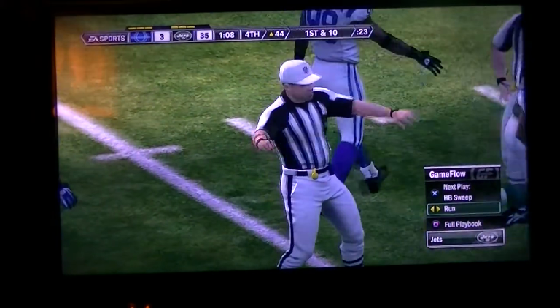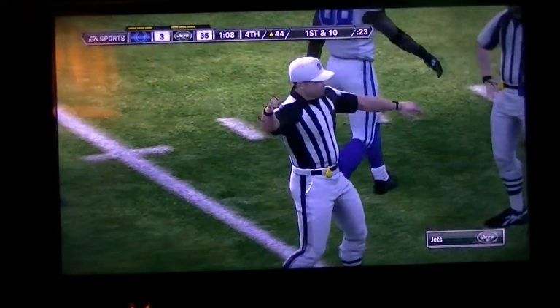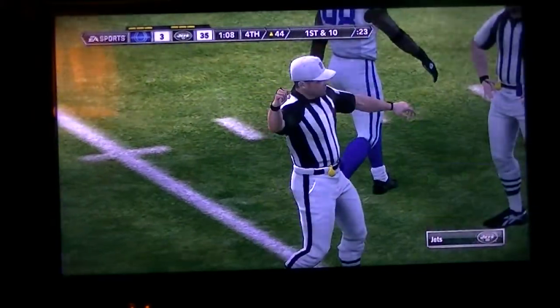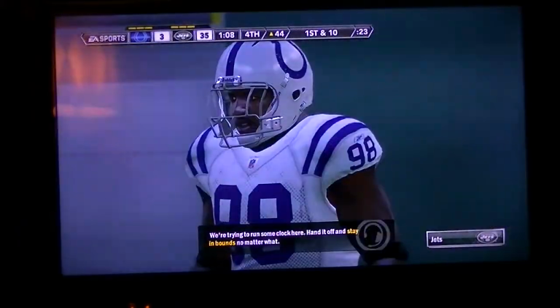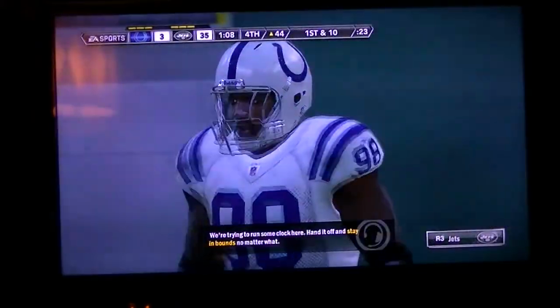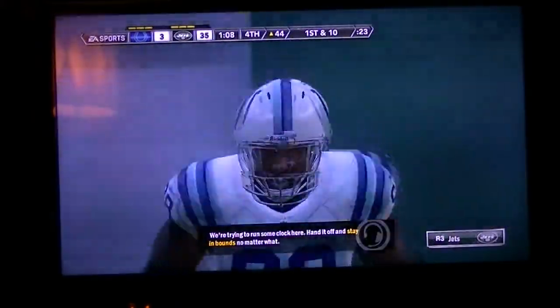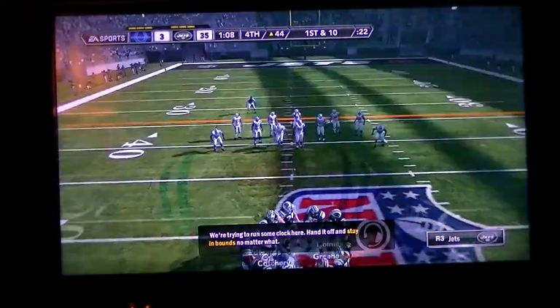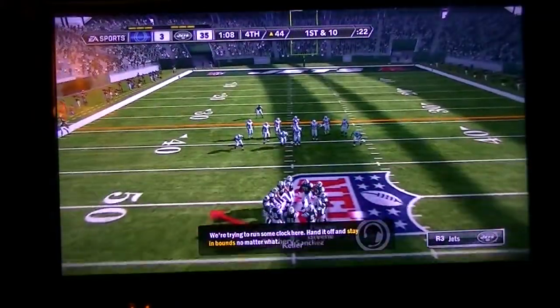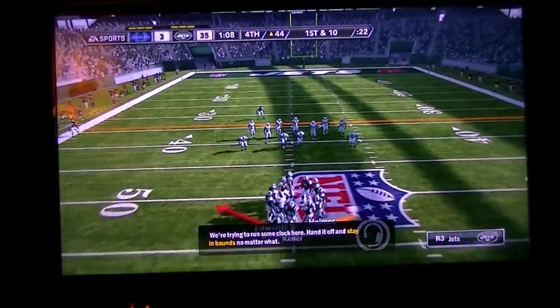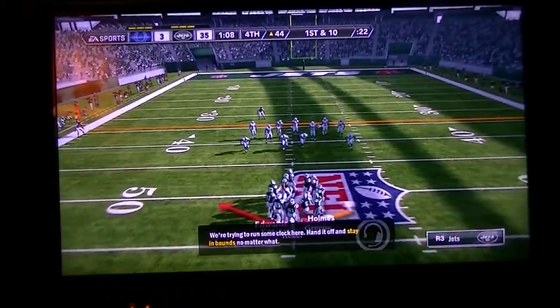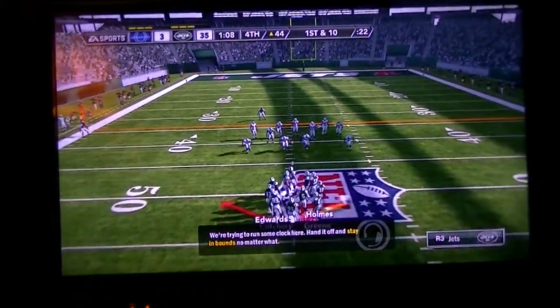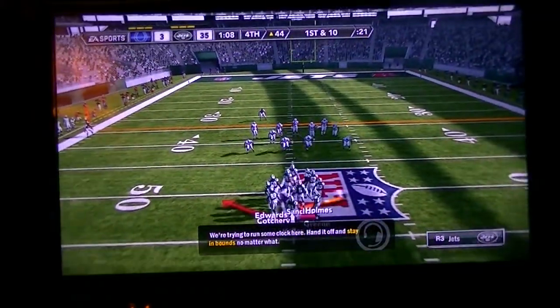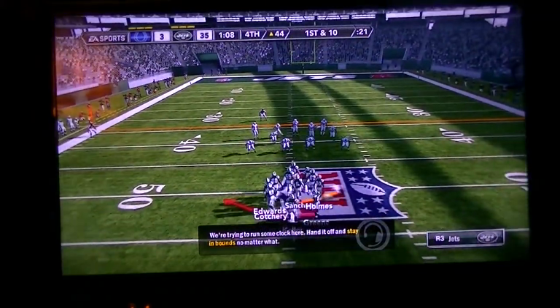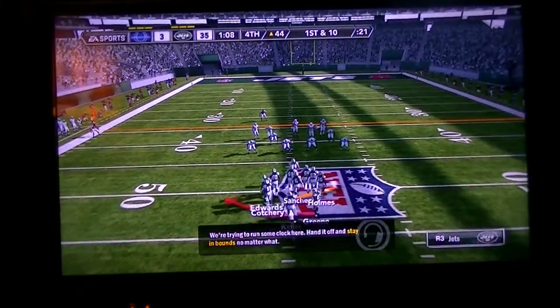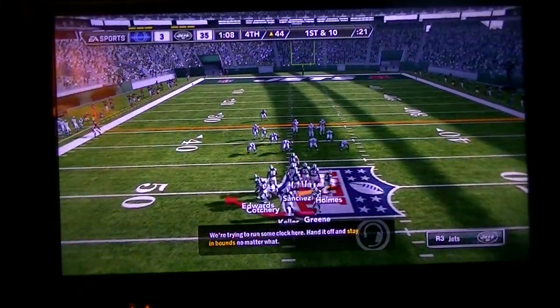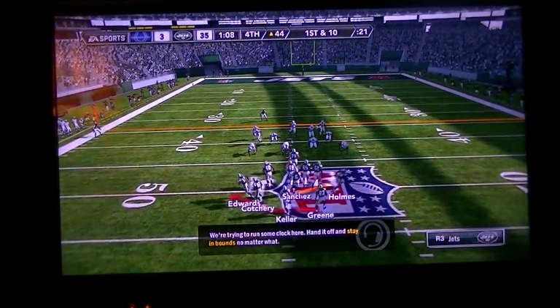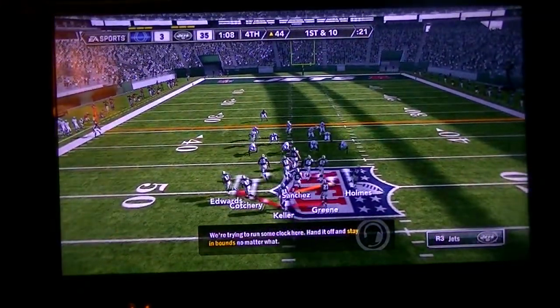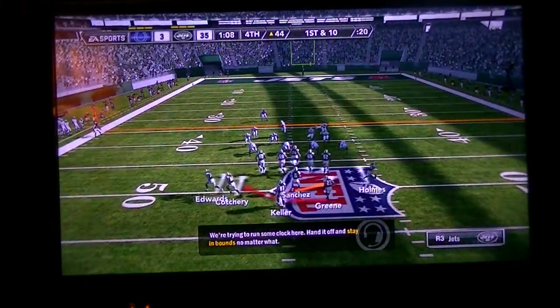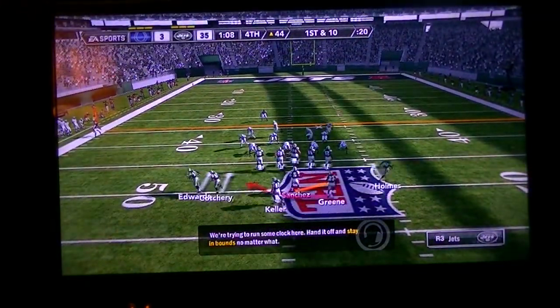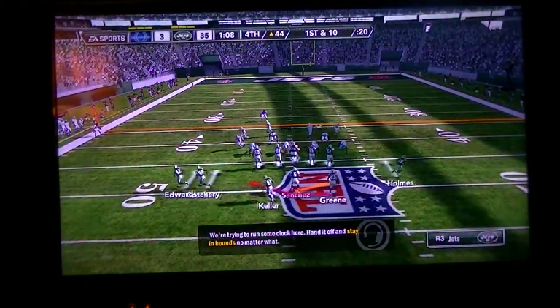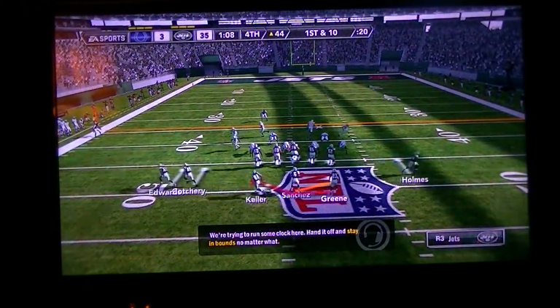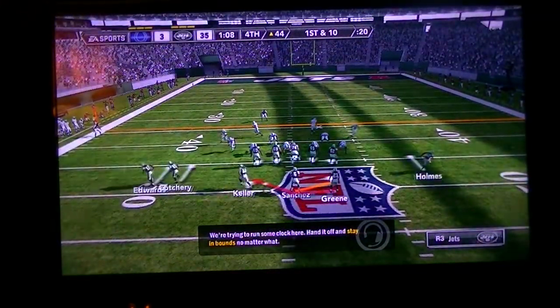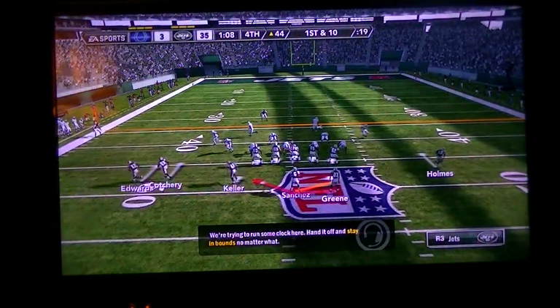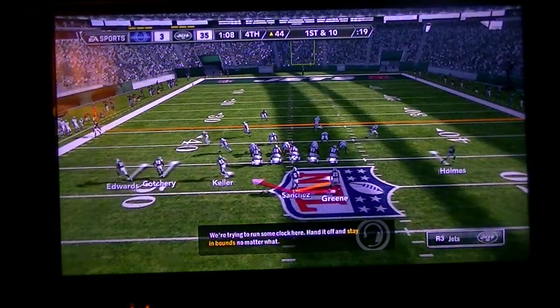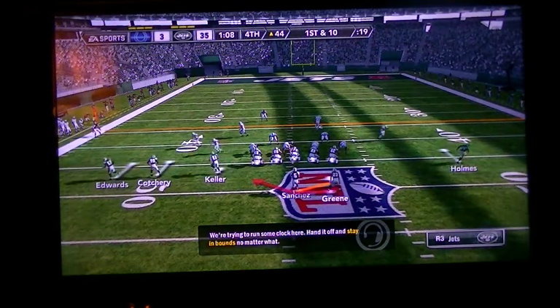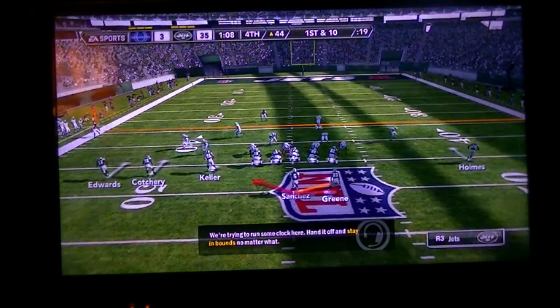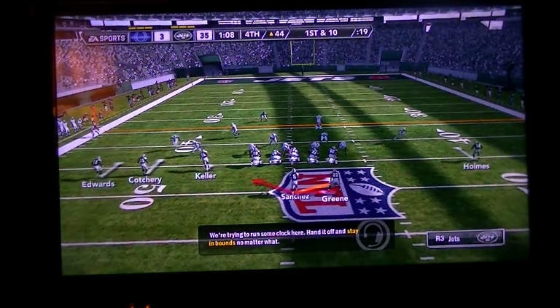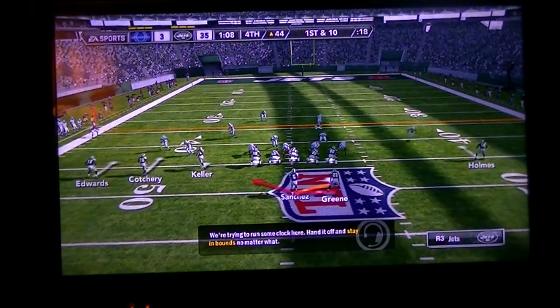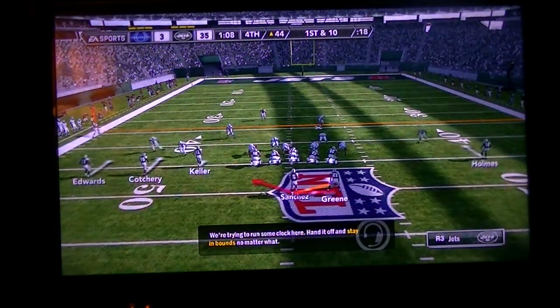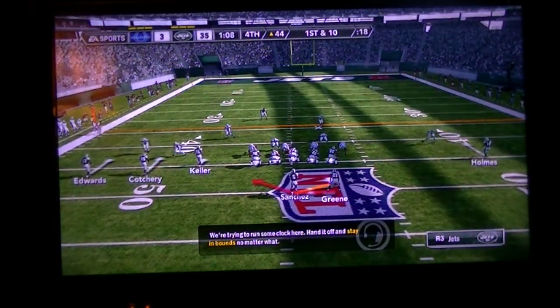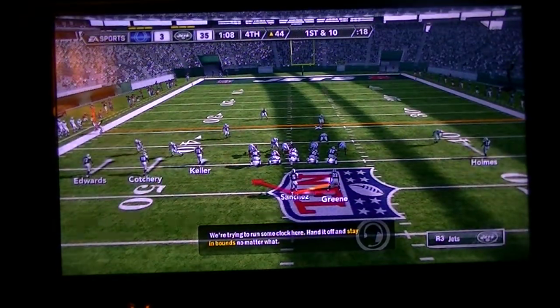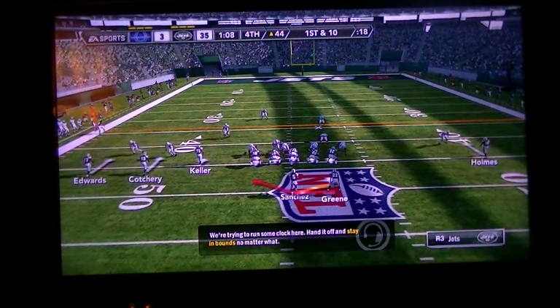That certainly was a bad break for the defense, but what a break for this offense. They line up at the 44.